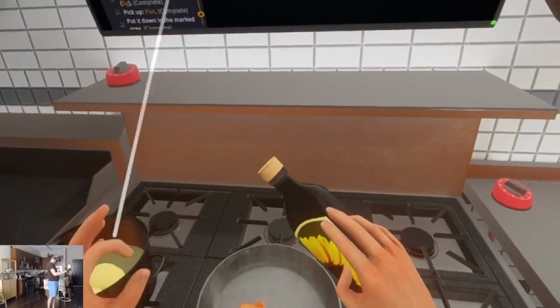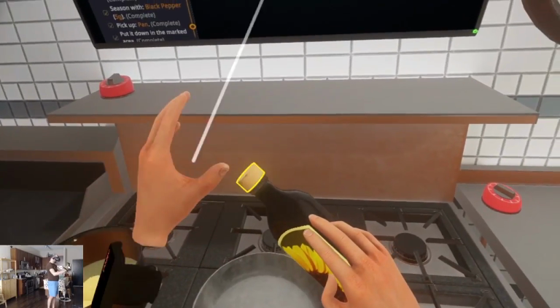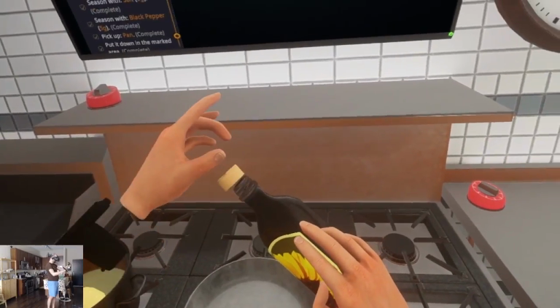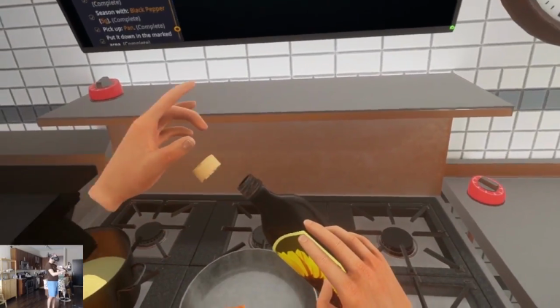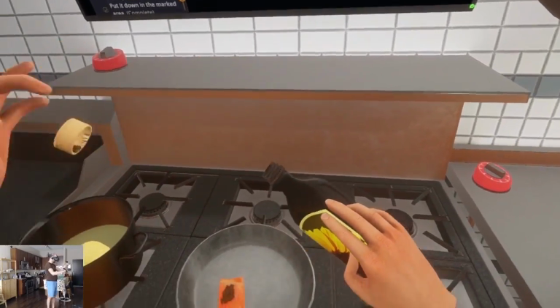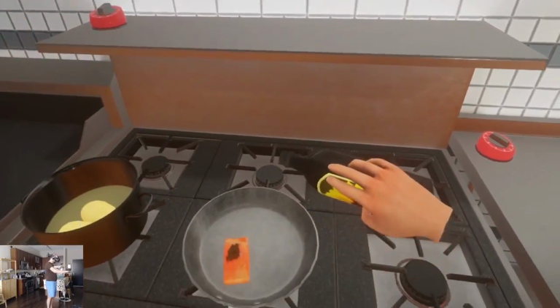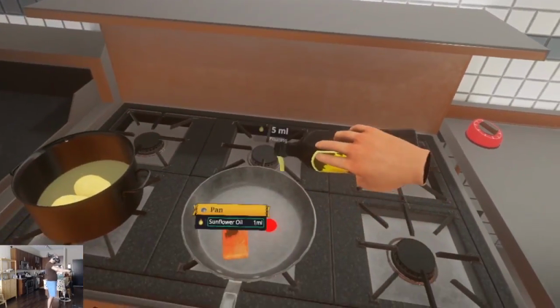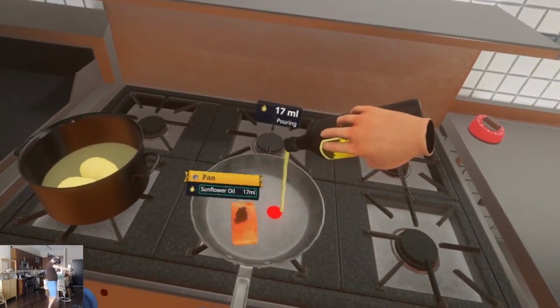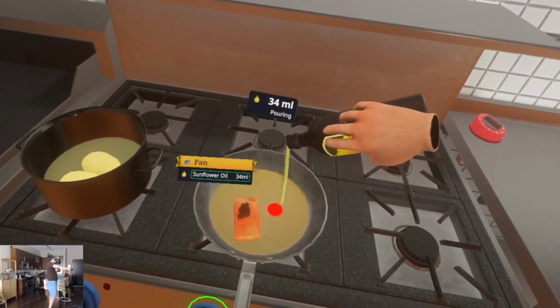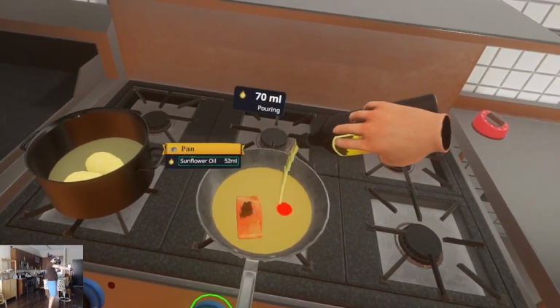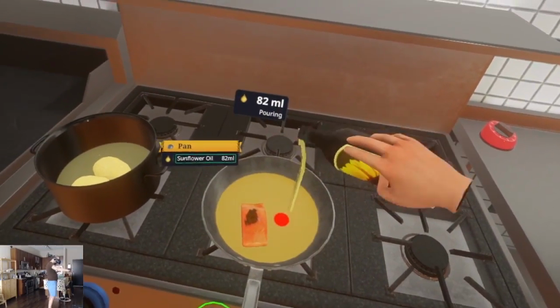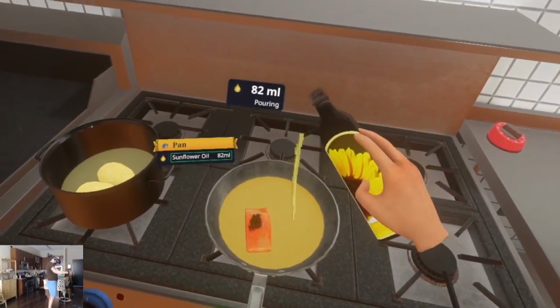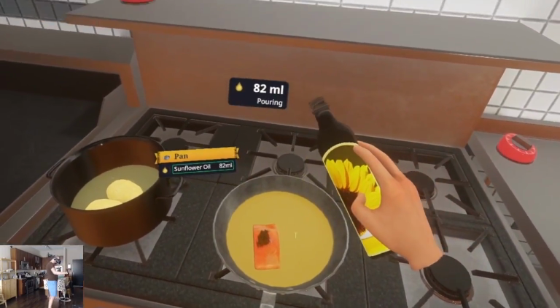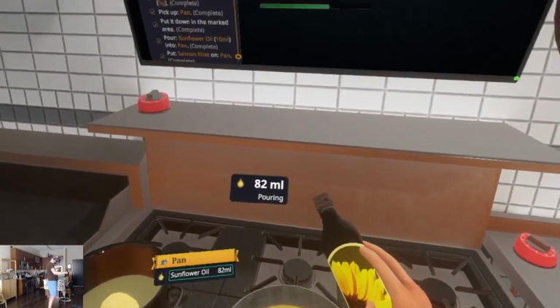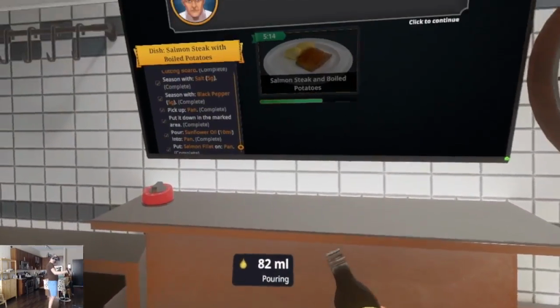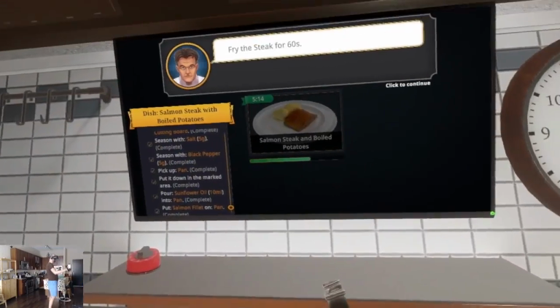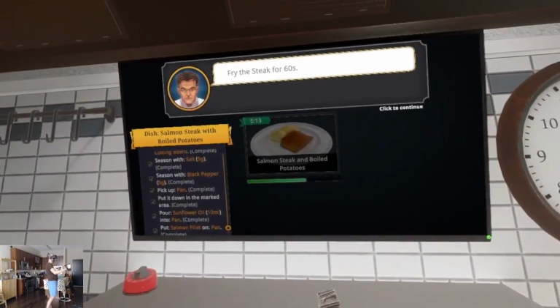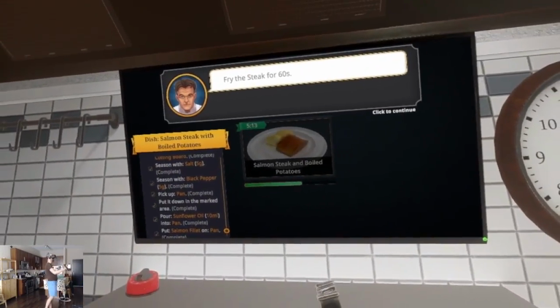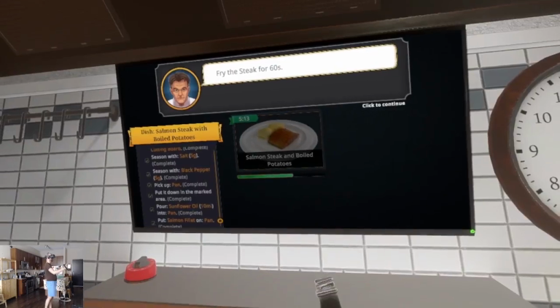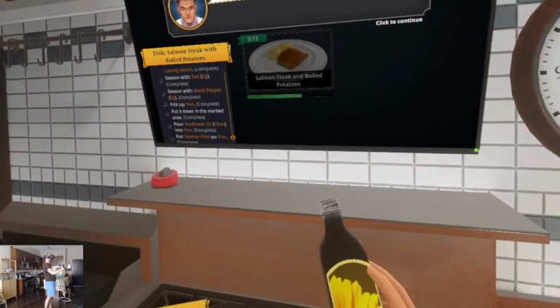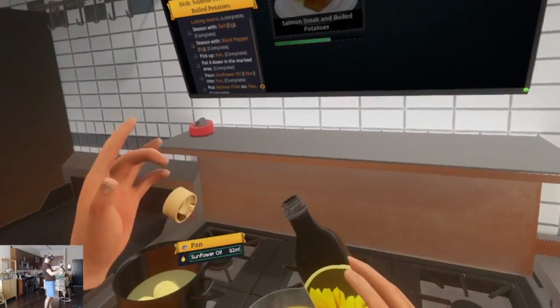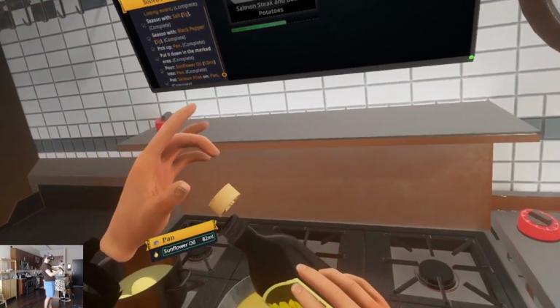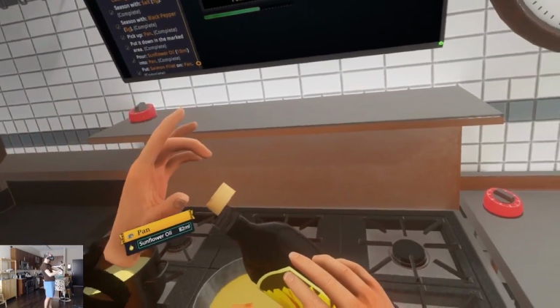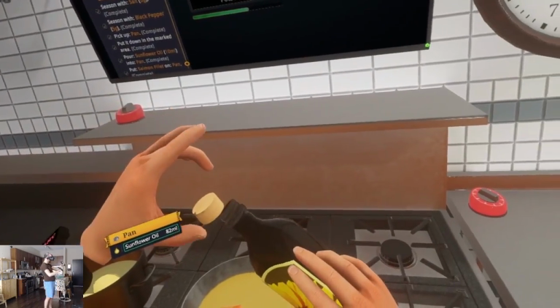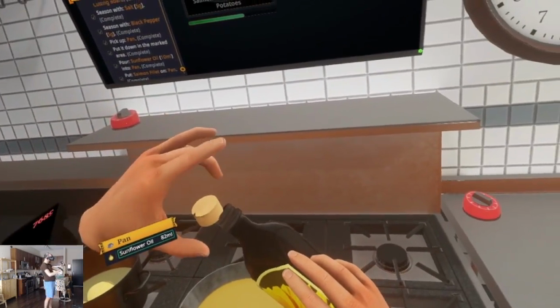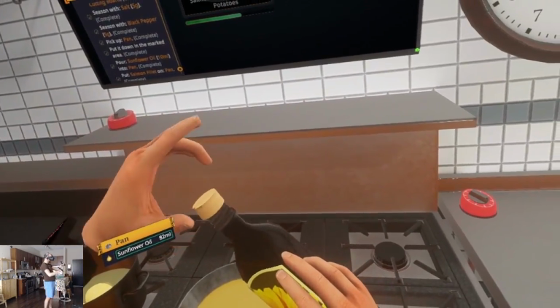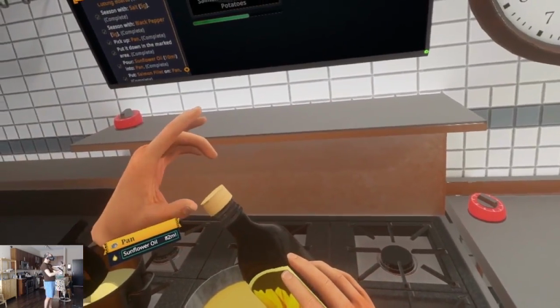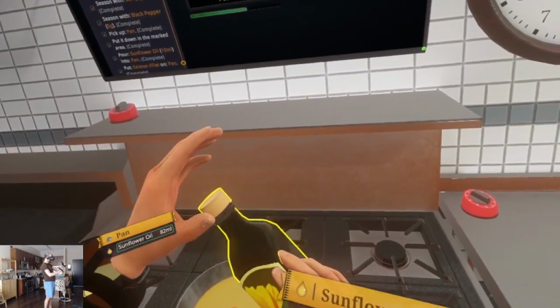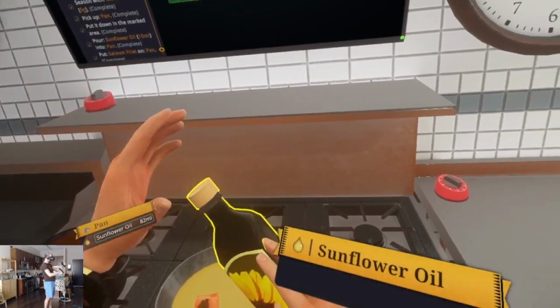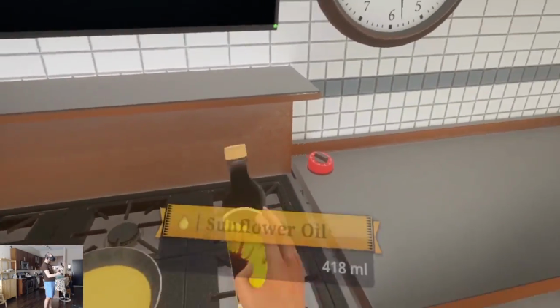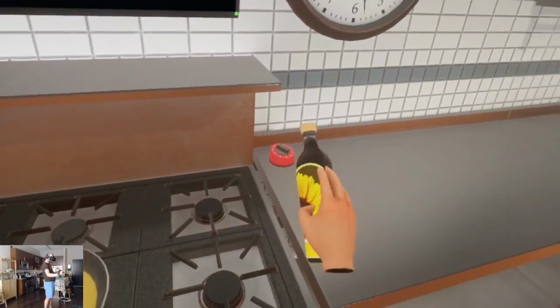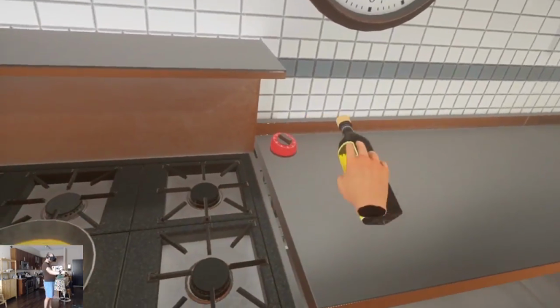Remove the cup, pour the oil. Woo, that's a lot. Okay. Well, we did want to fry it, so...